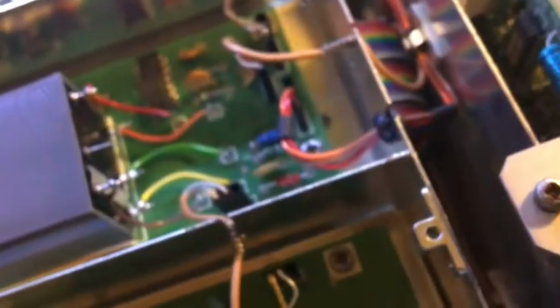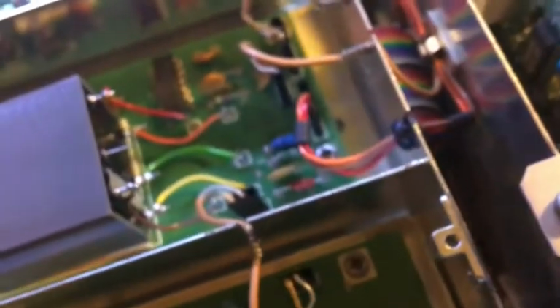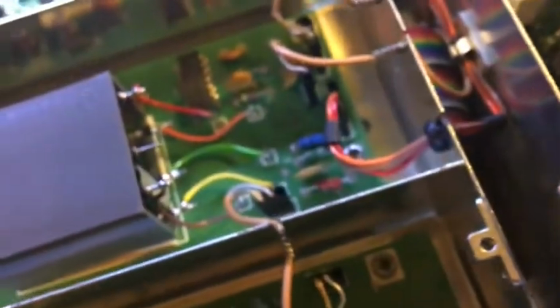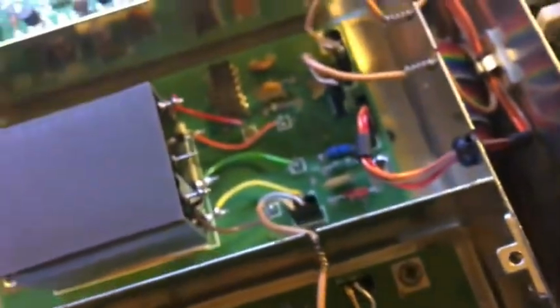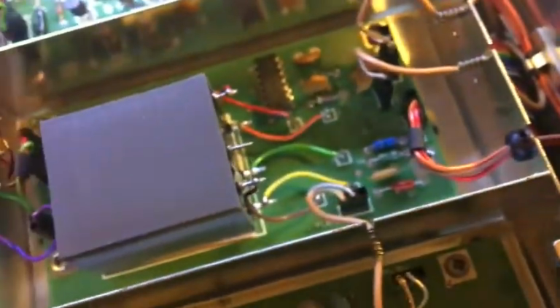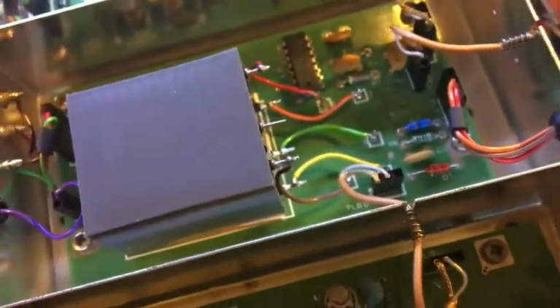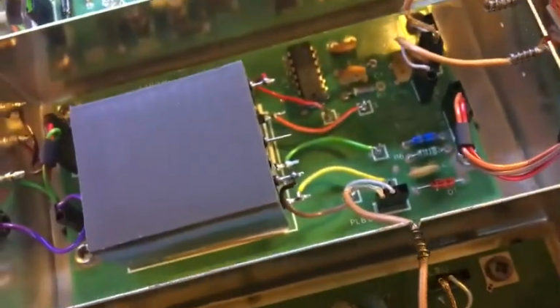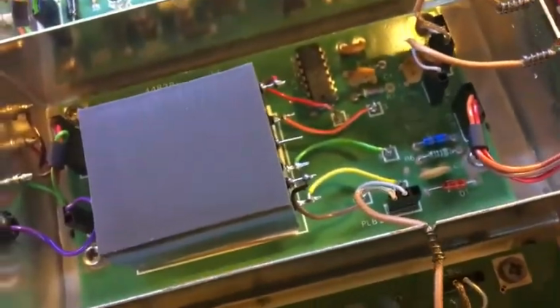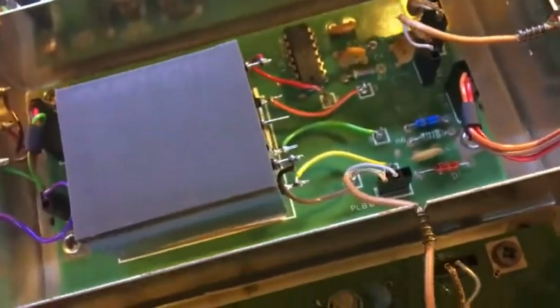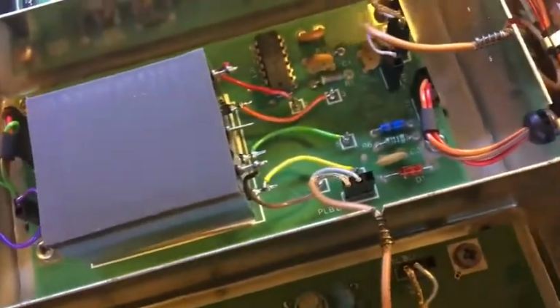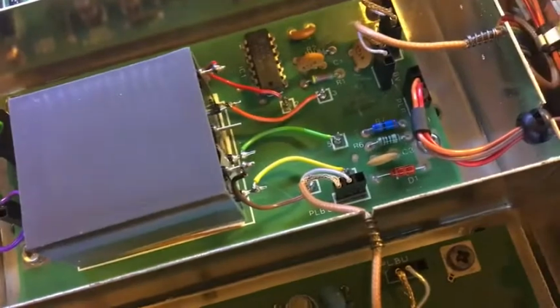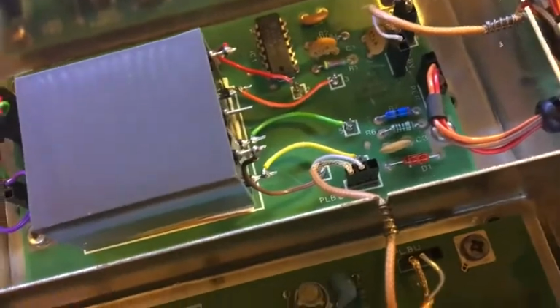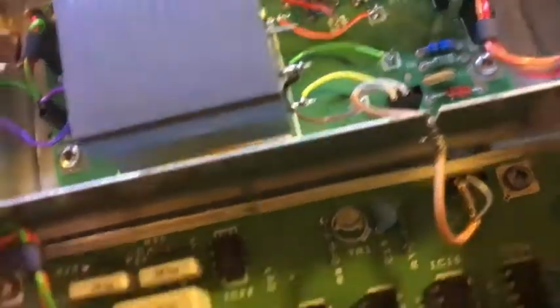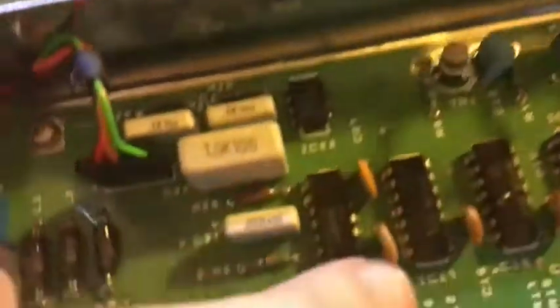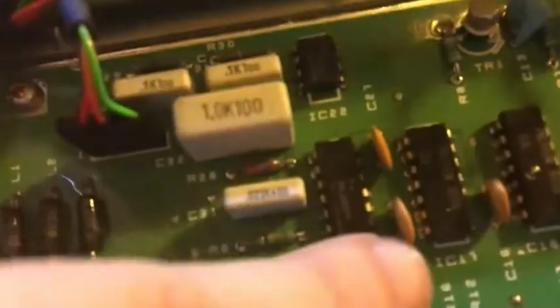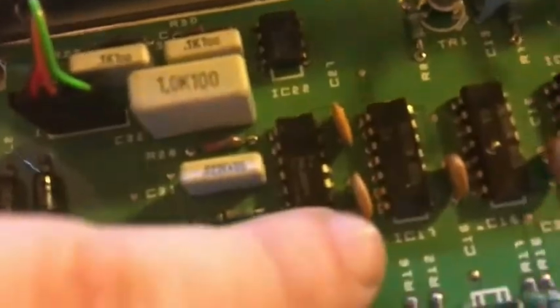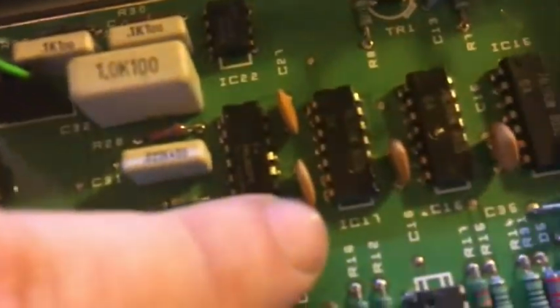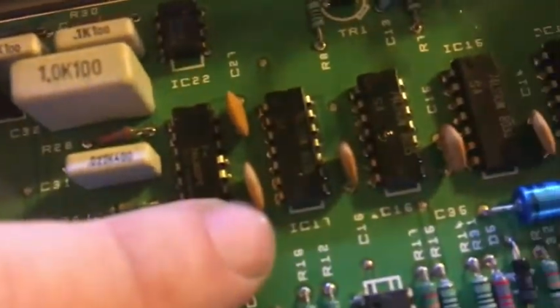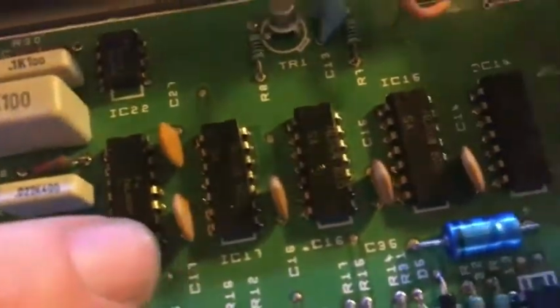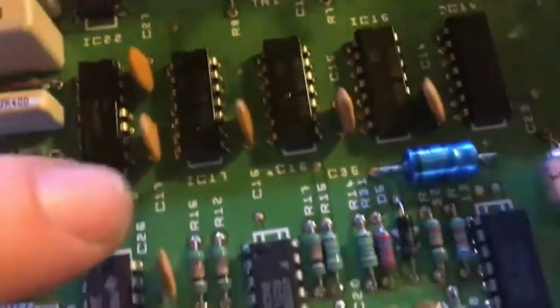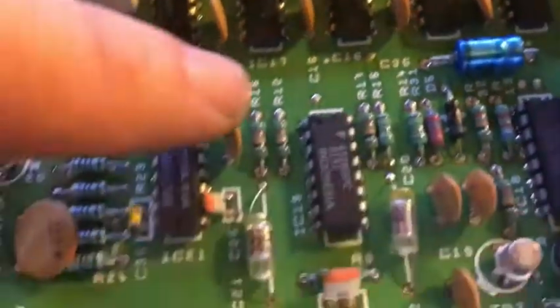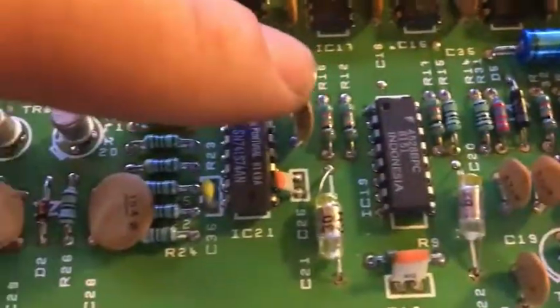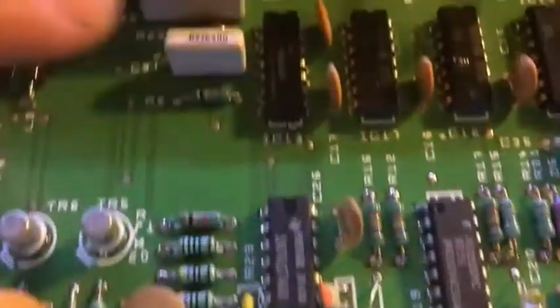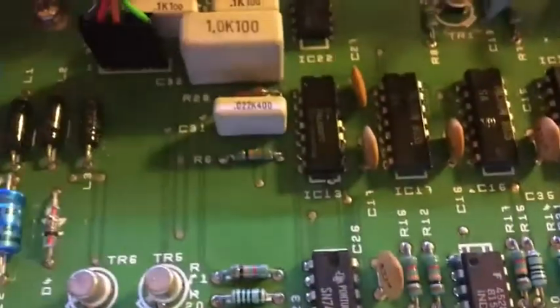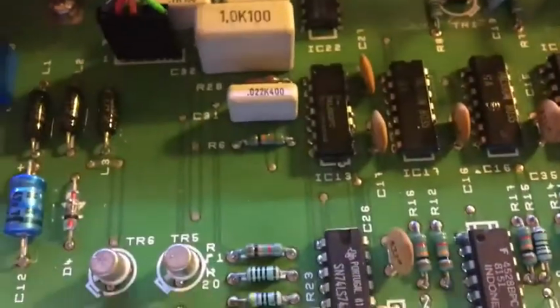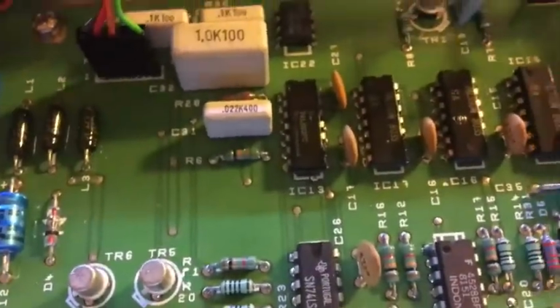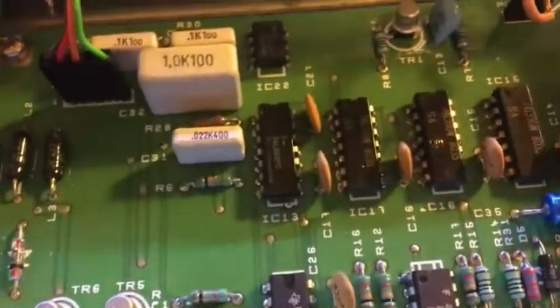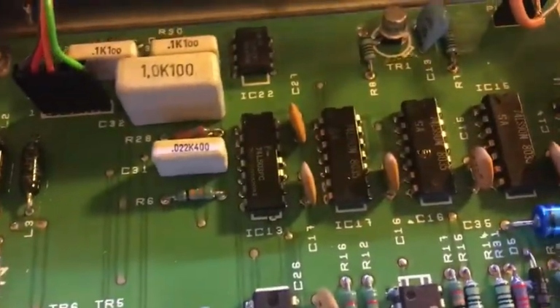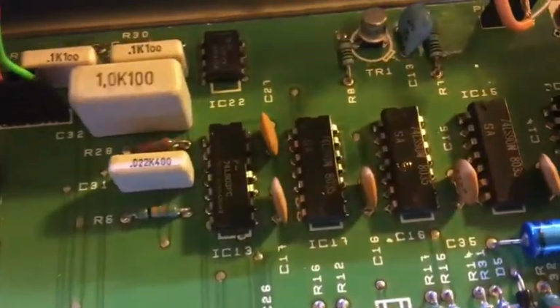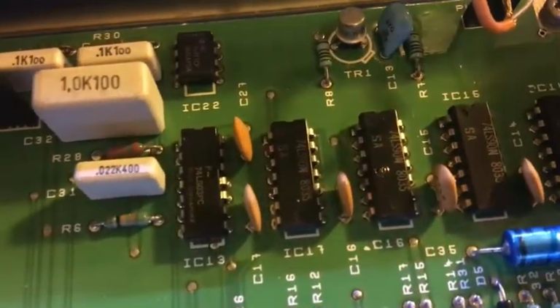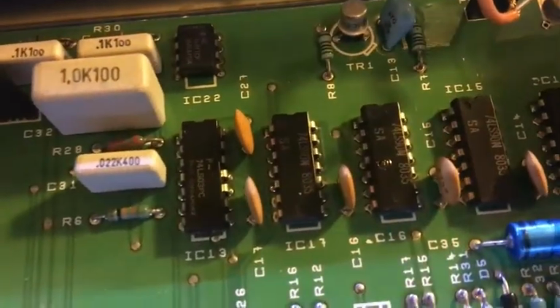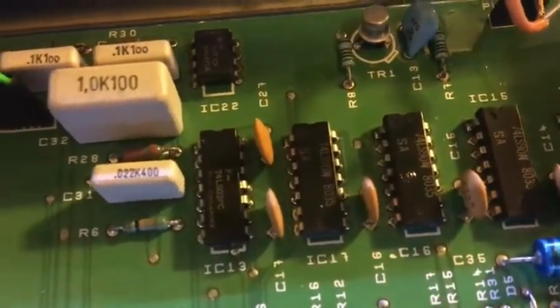Here's the part number. IC16. There's the part.